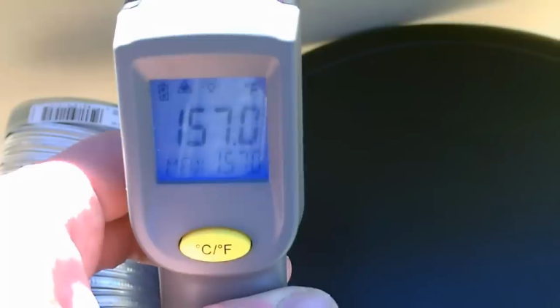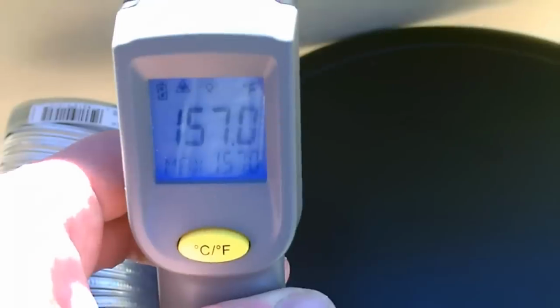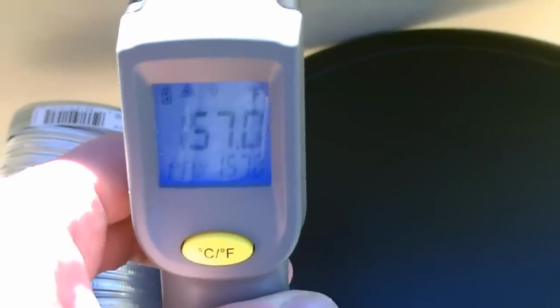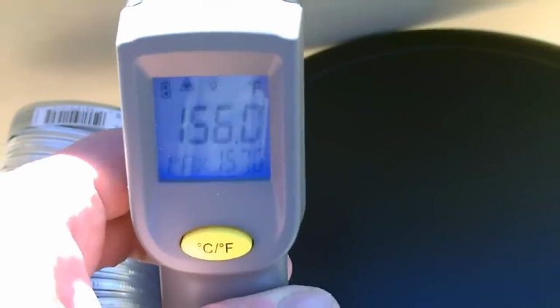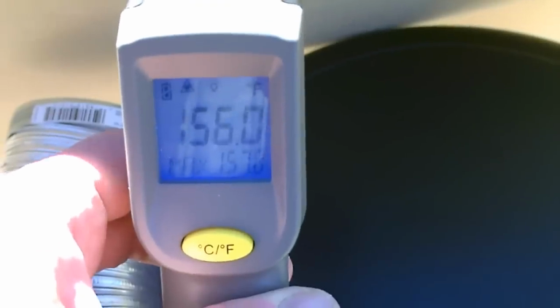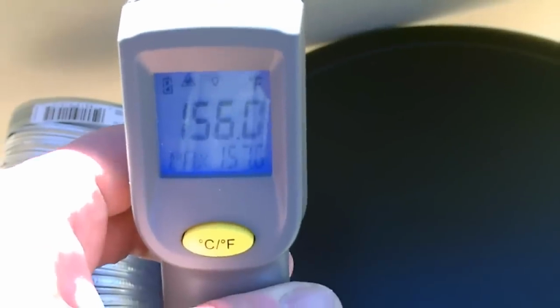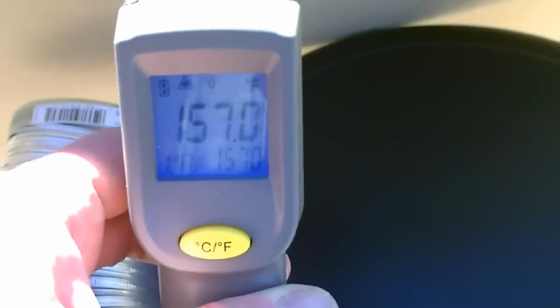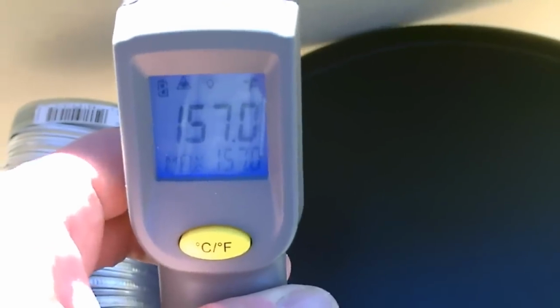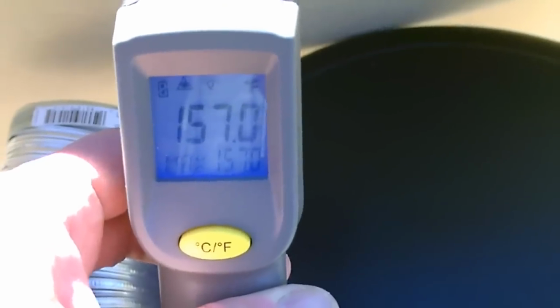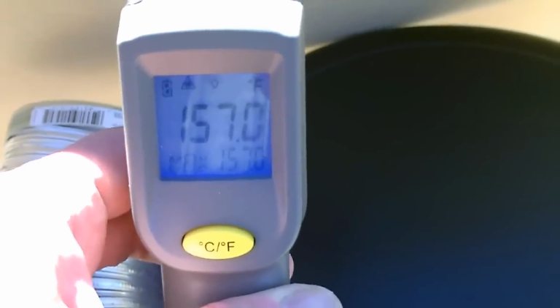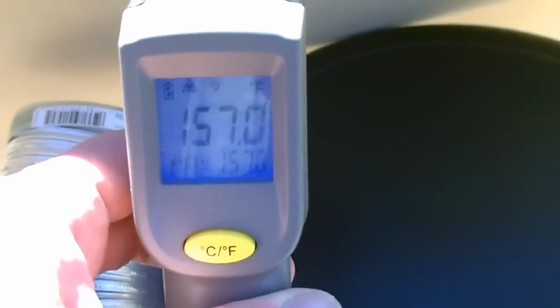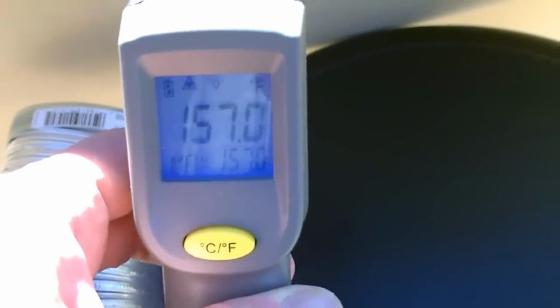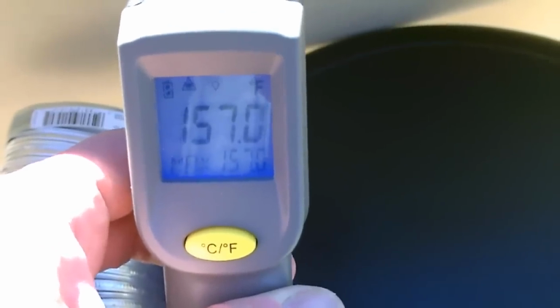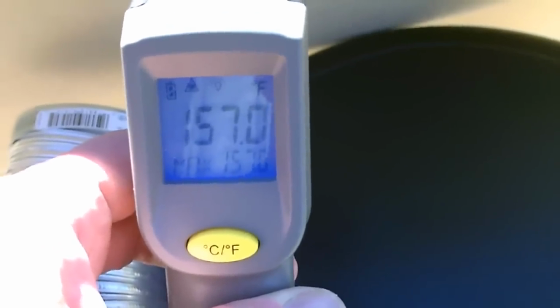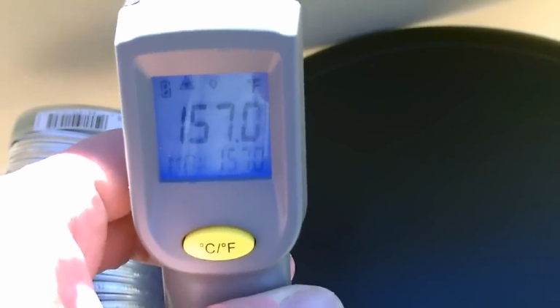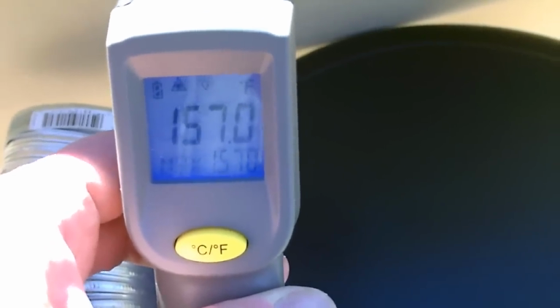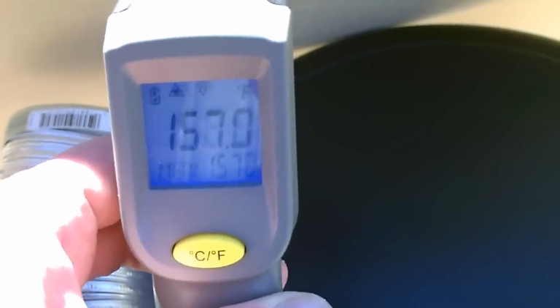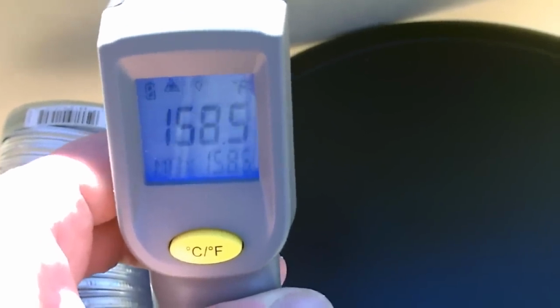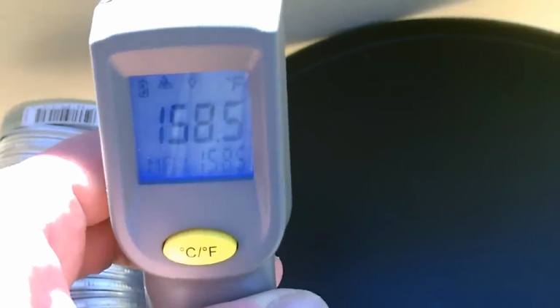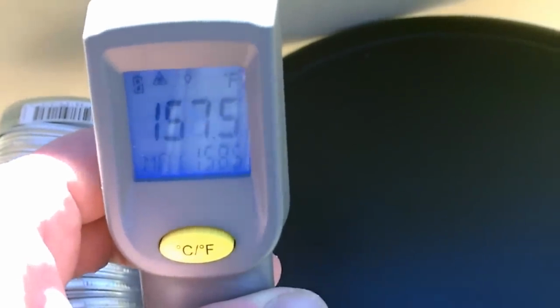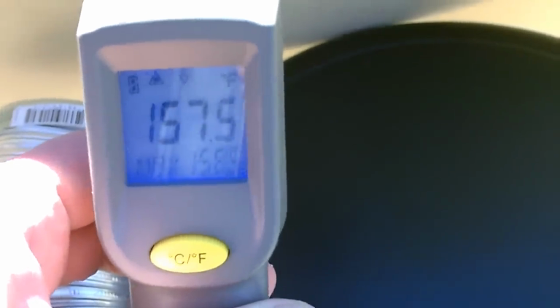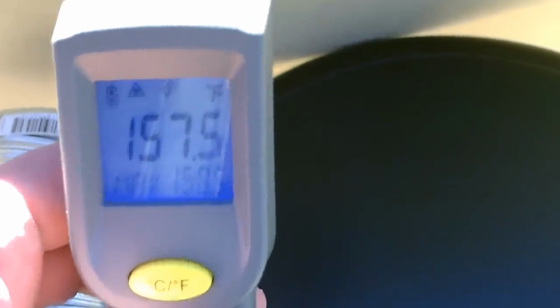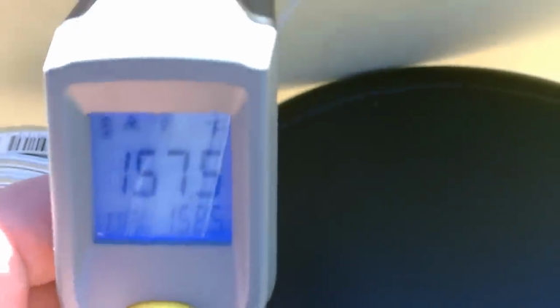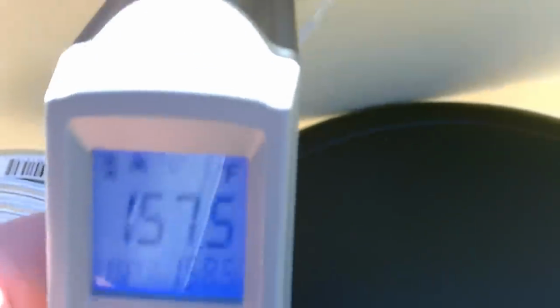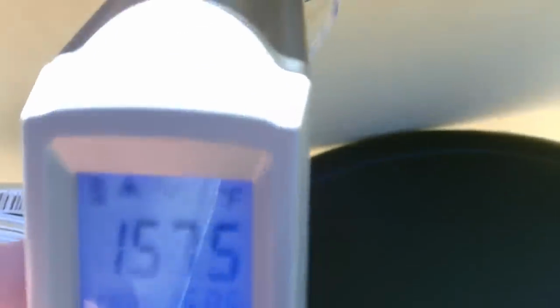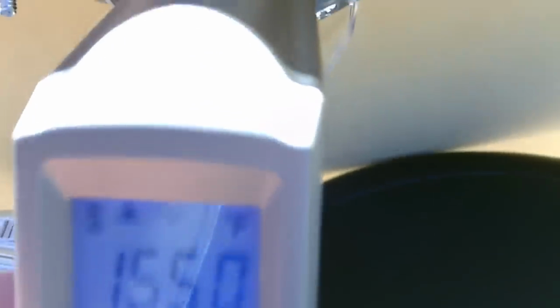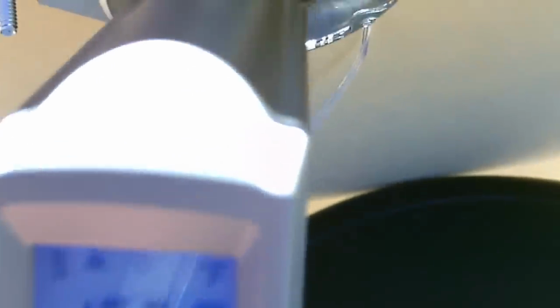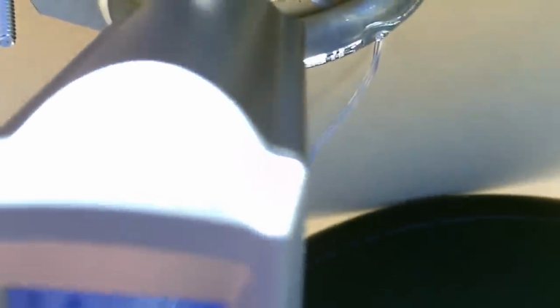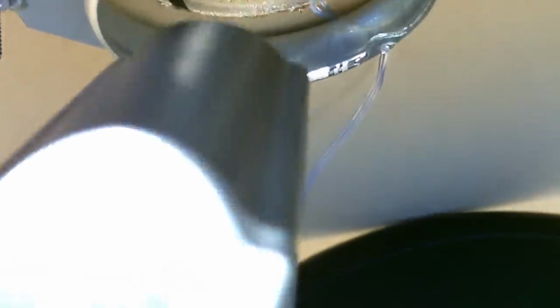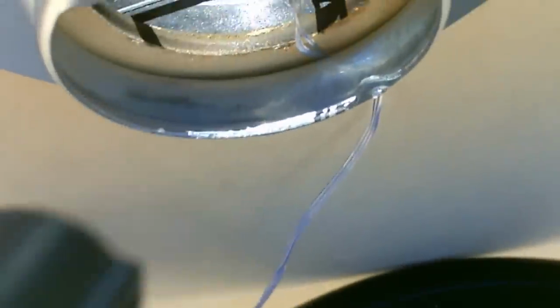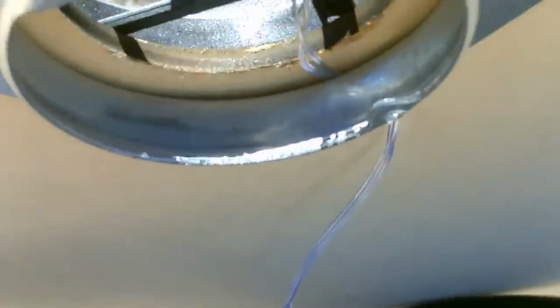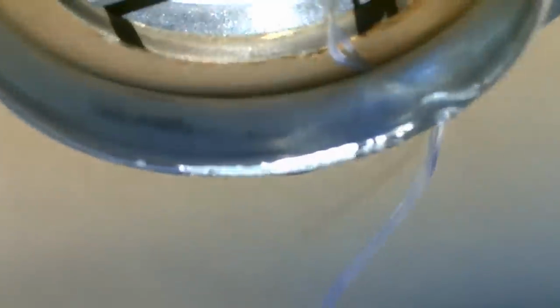We're pushing 160 on this collector right now. Unbelievable — check it out.